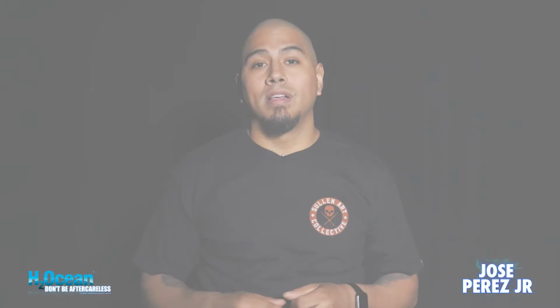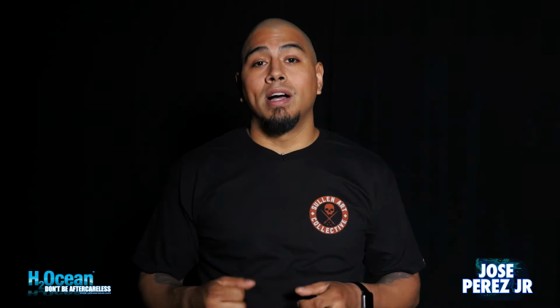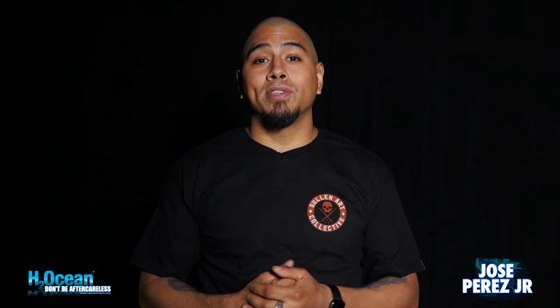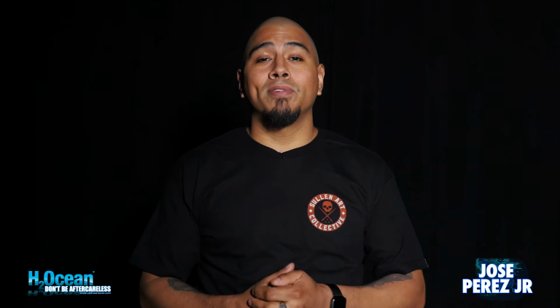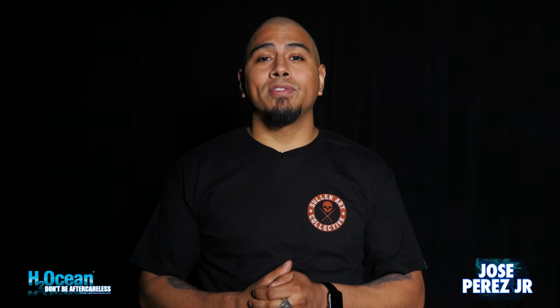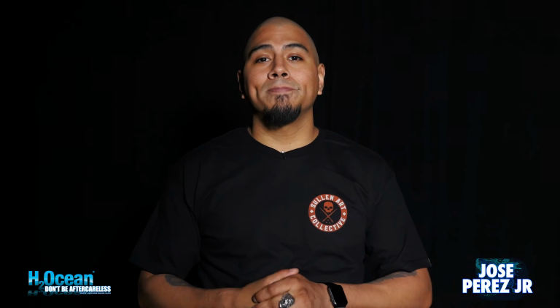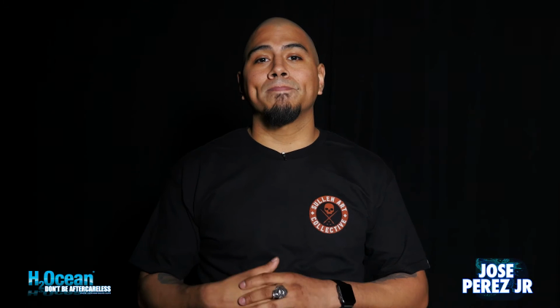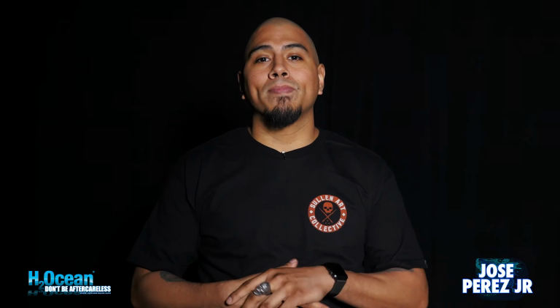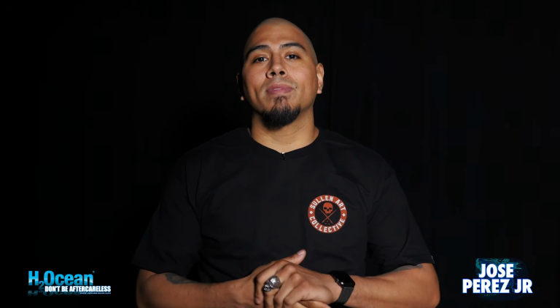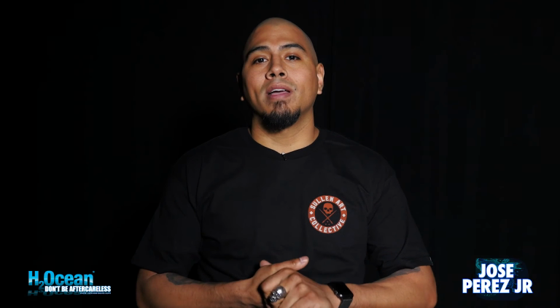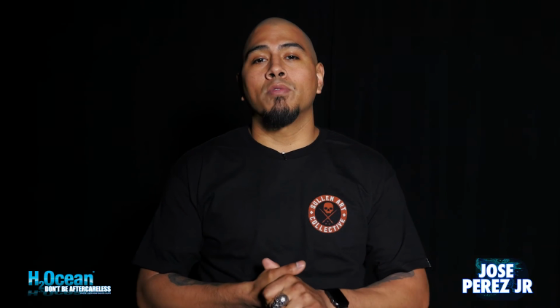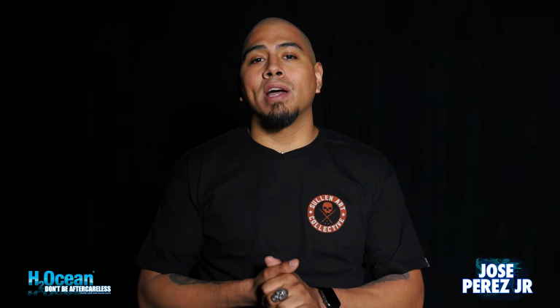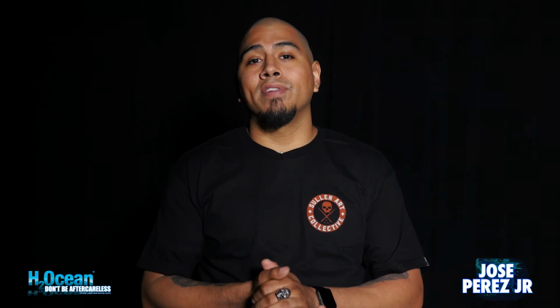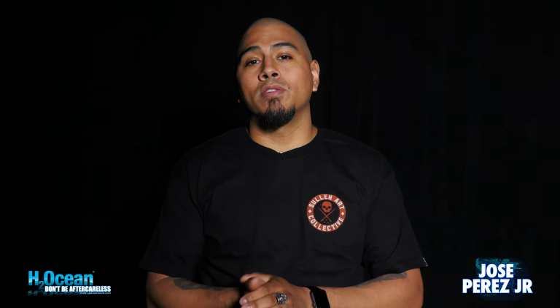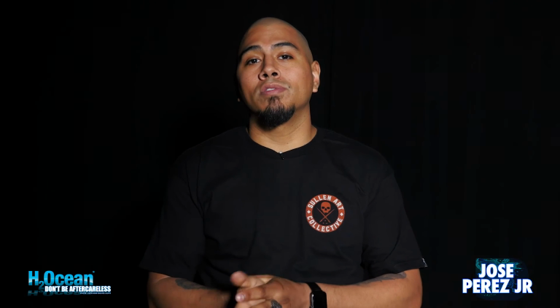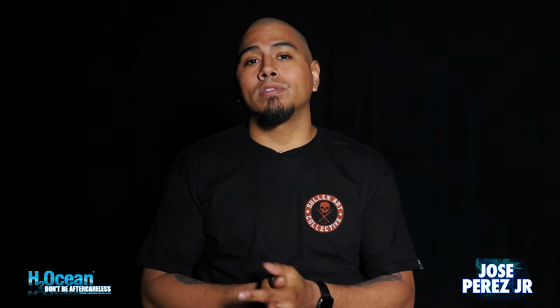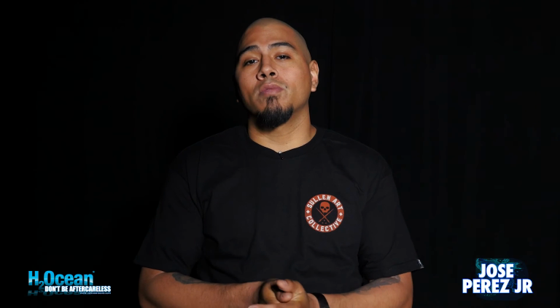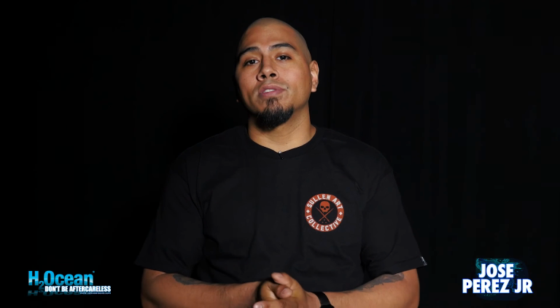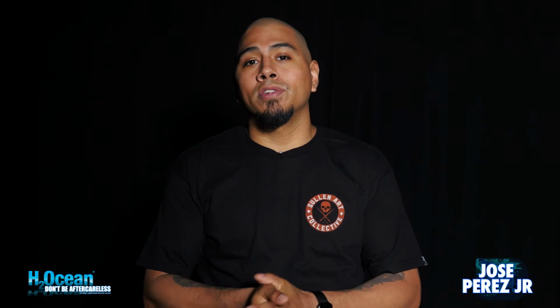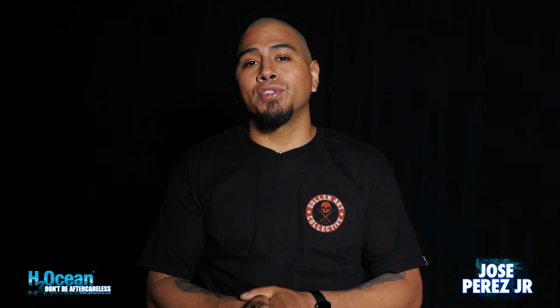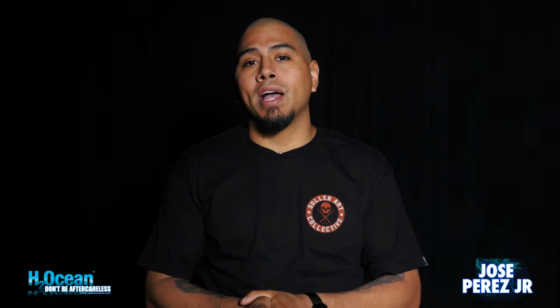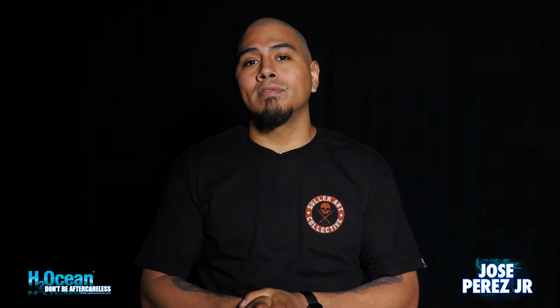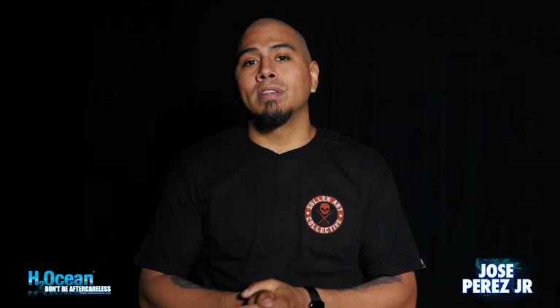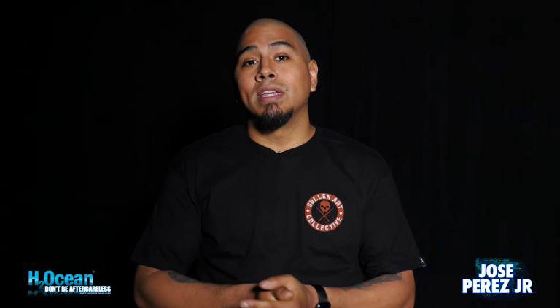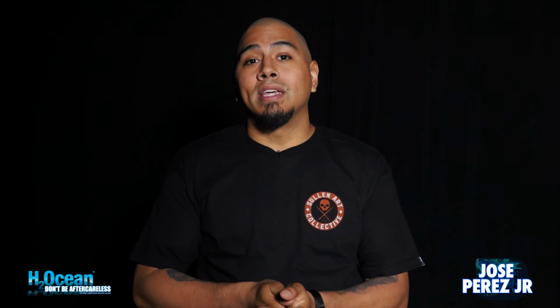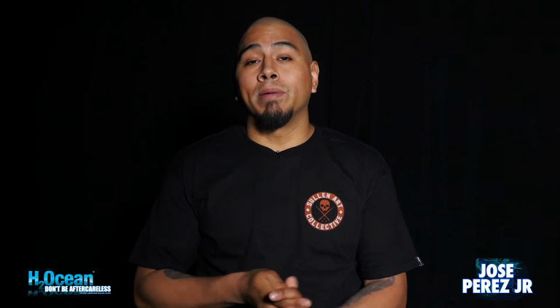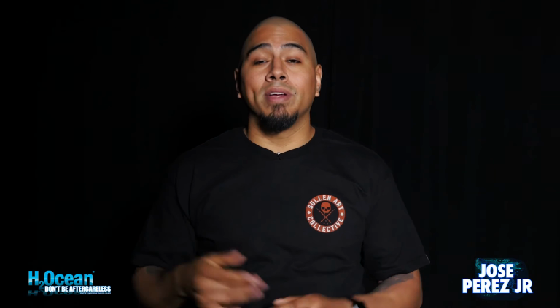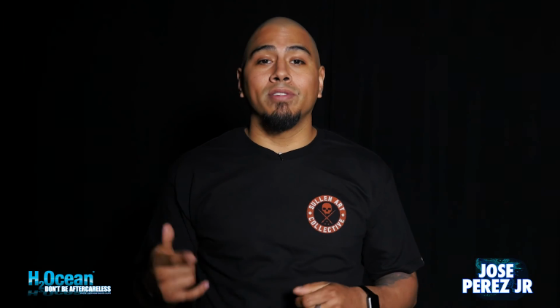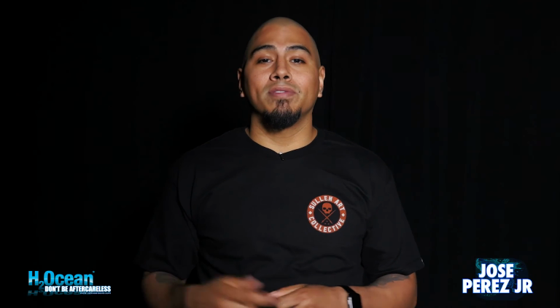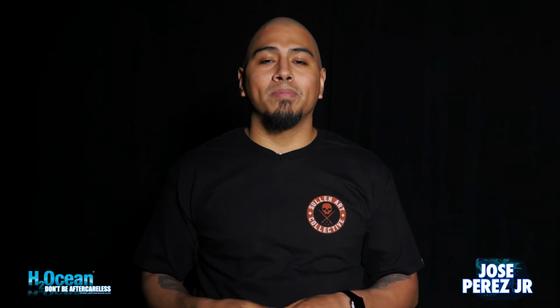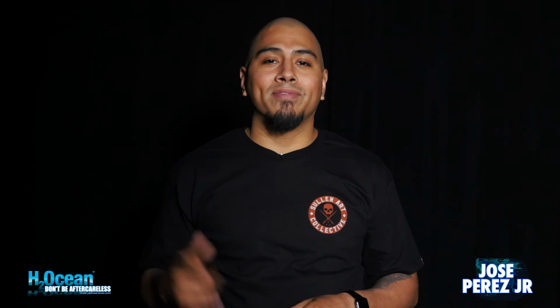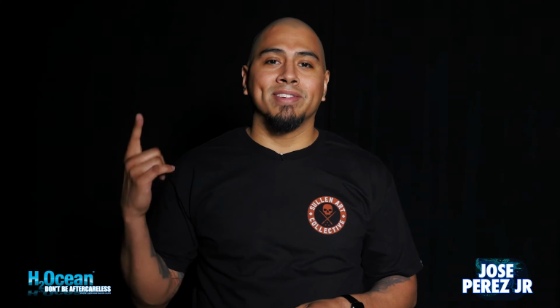I'm Jose Perez Jr. I work out of and own Darkwater Studio in Chicago, and I'm reminding you: don't be after careless.